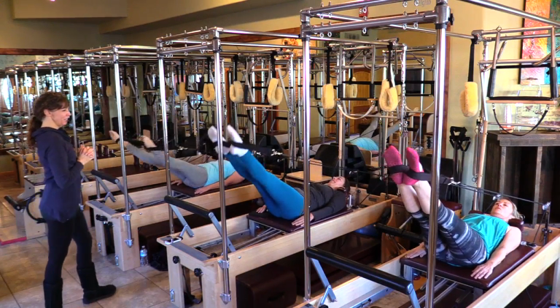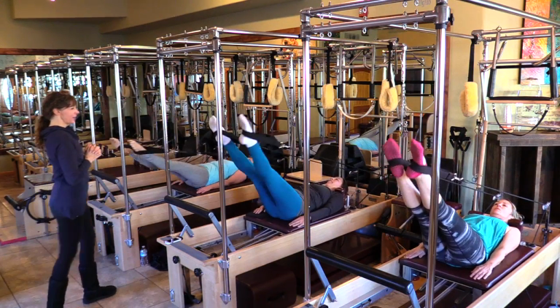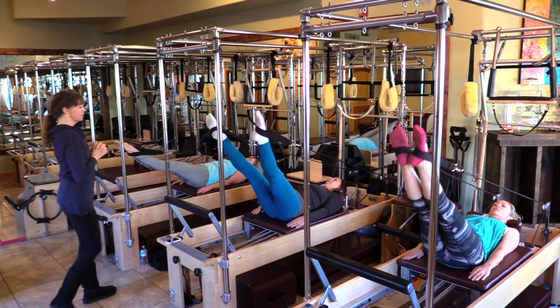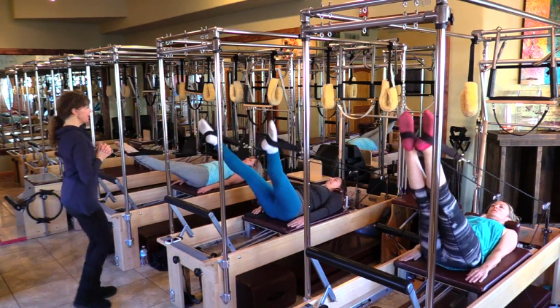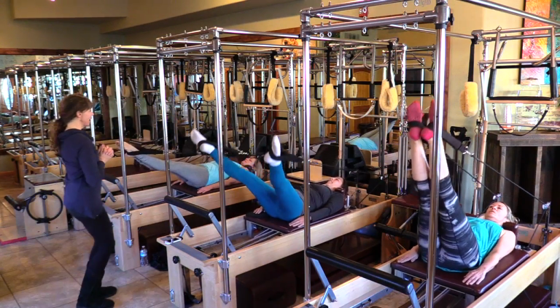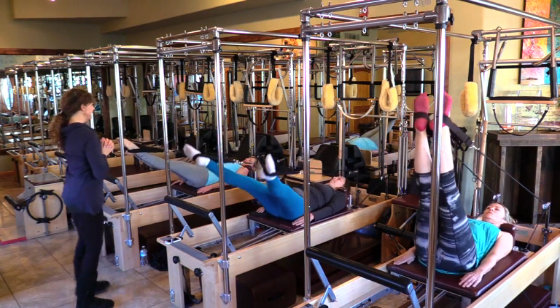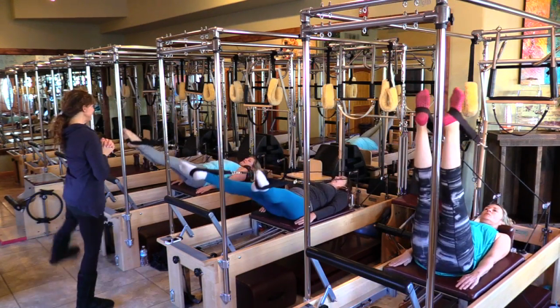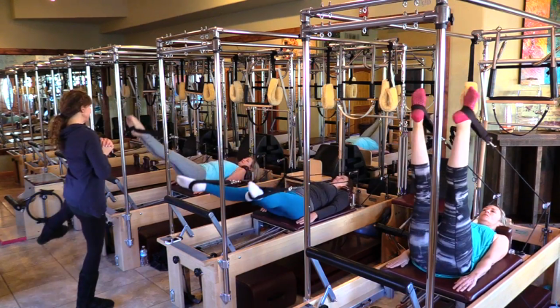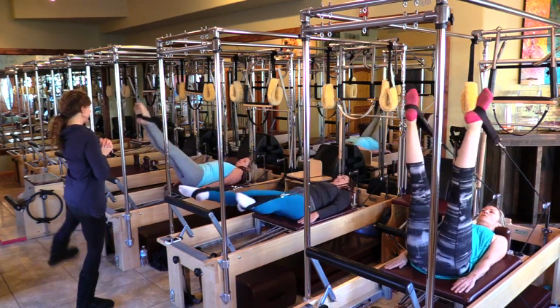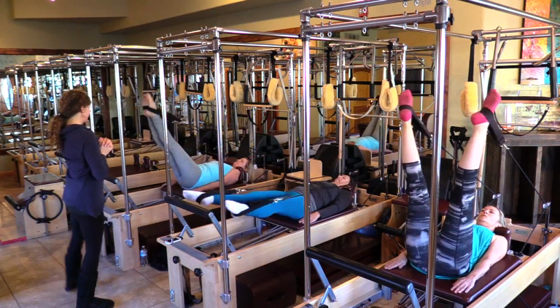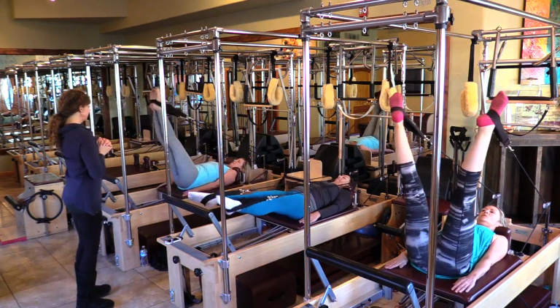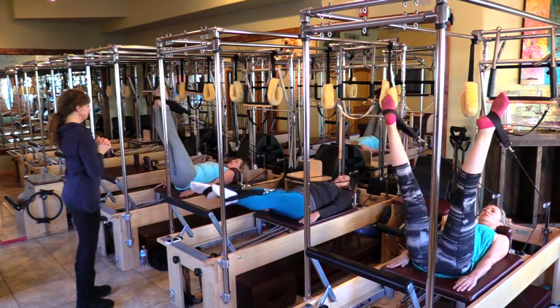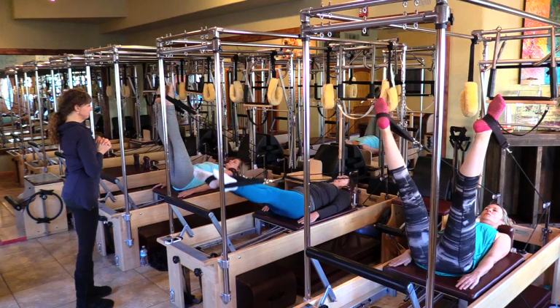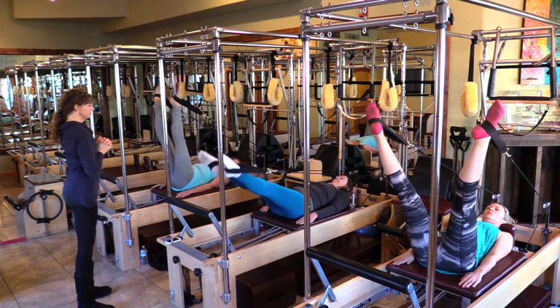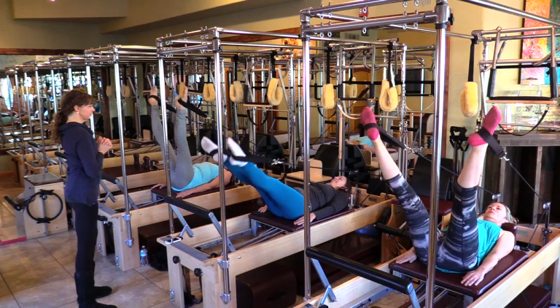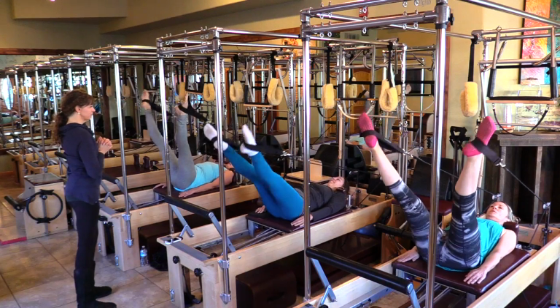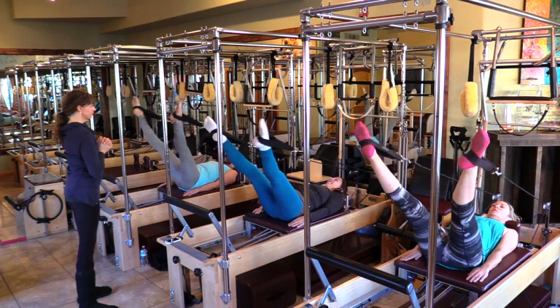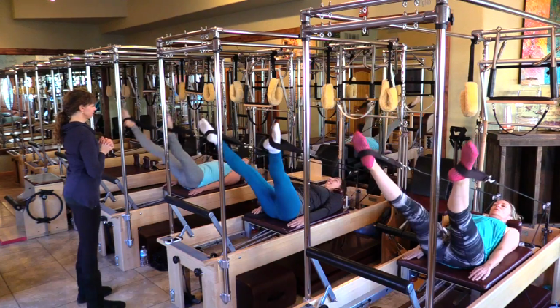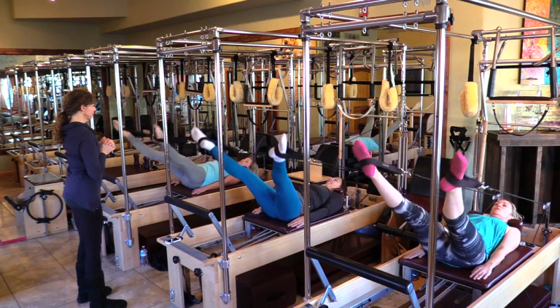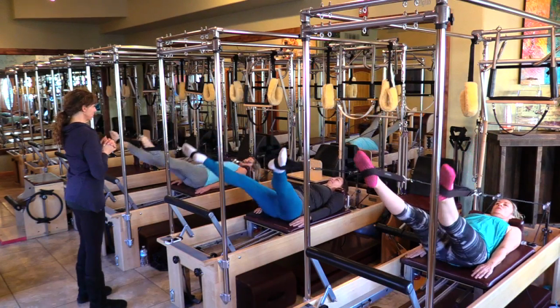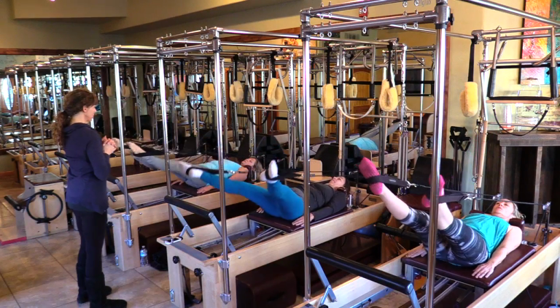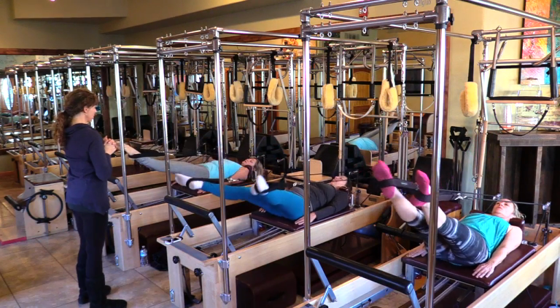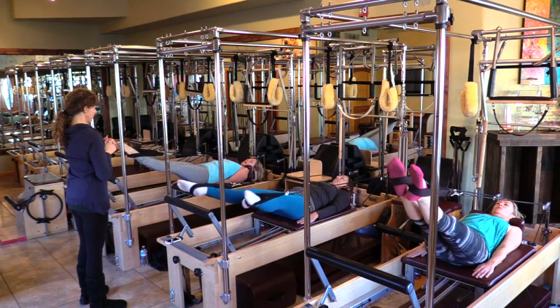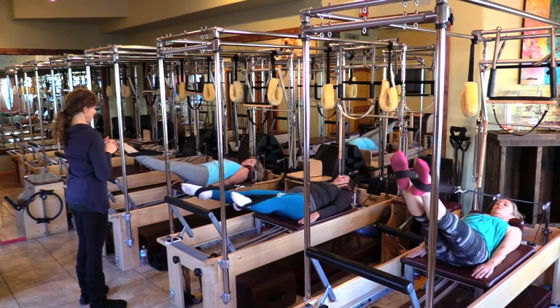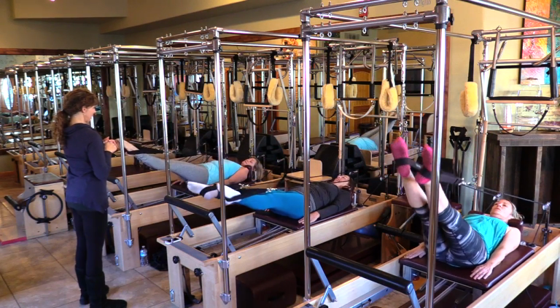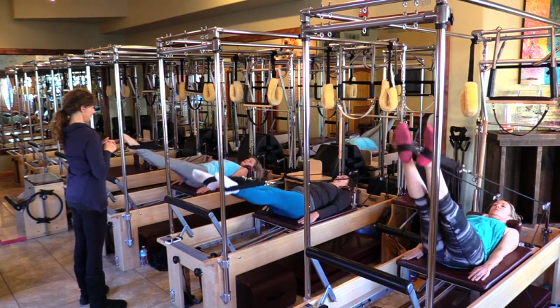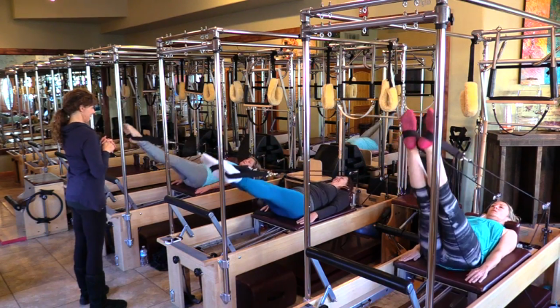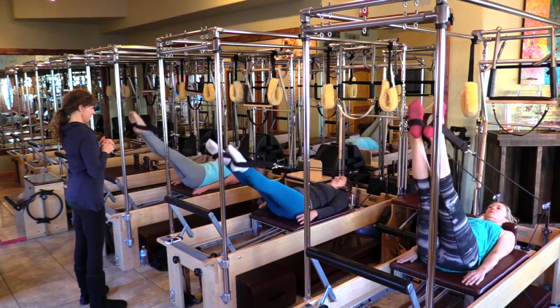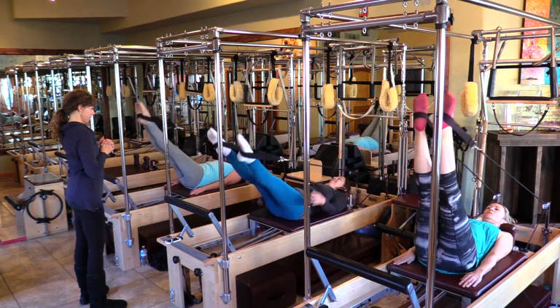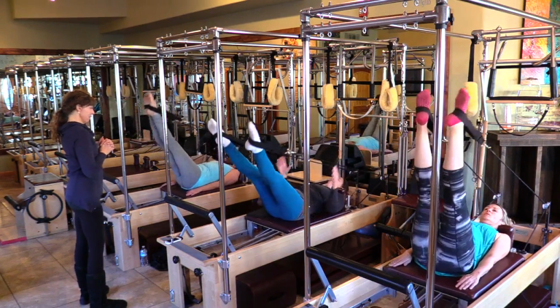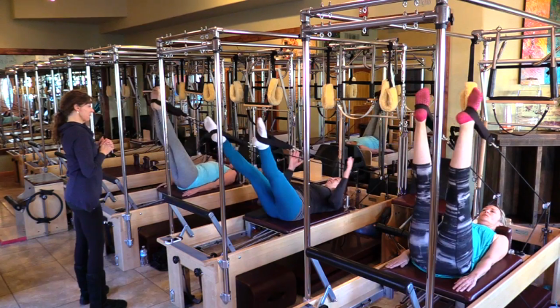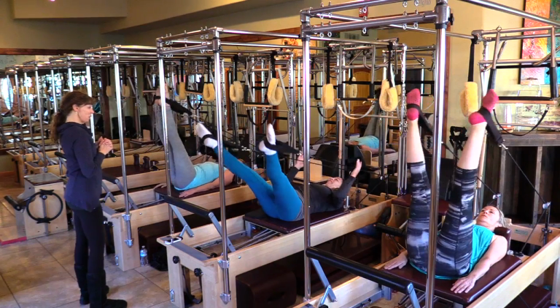You guys will have great balance the rest of the day. We kind of started with good balance on our planks.